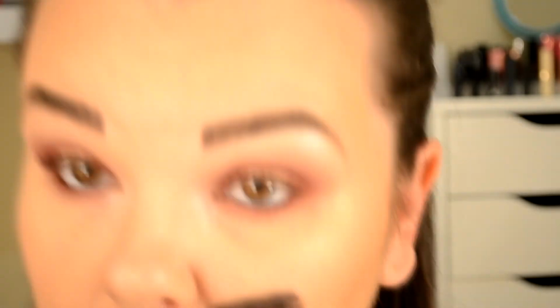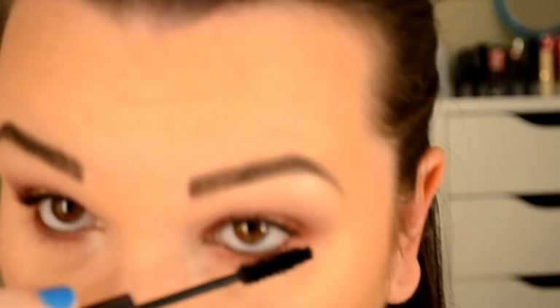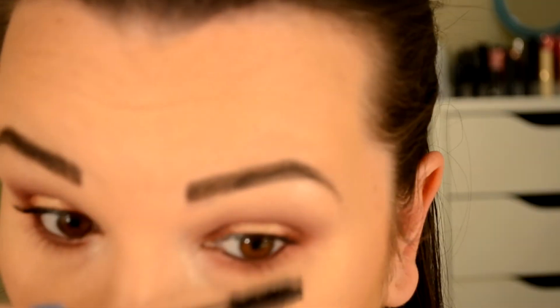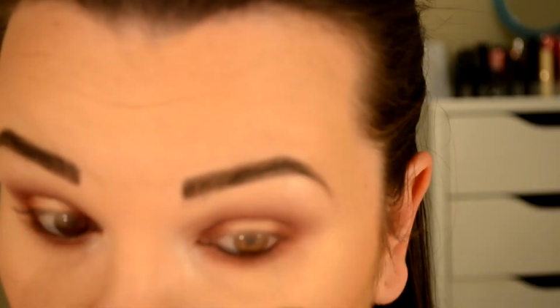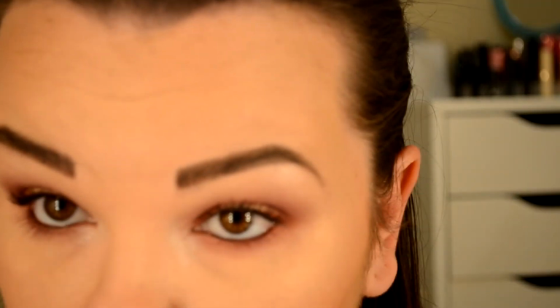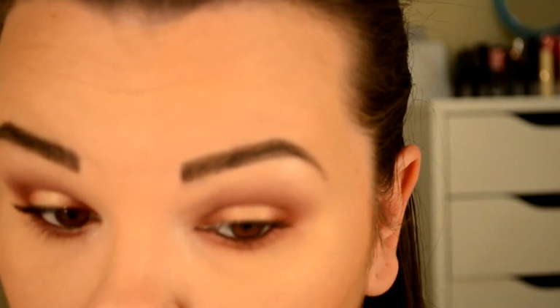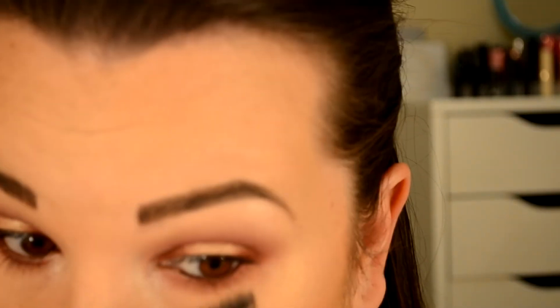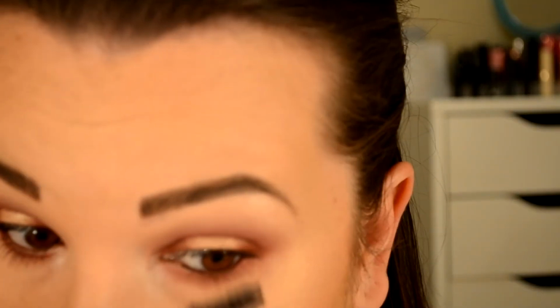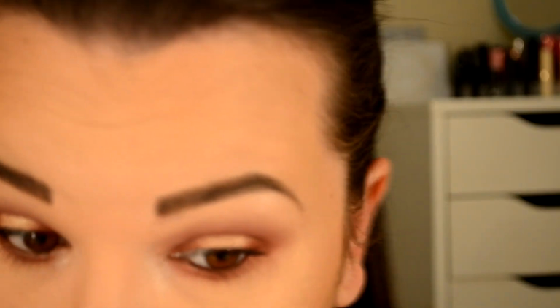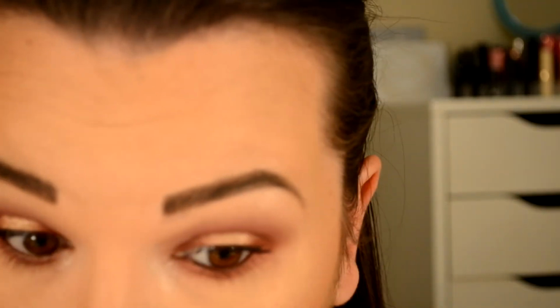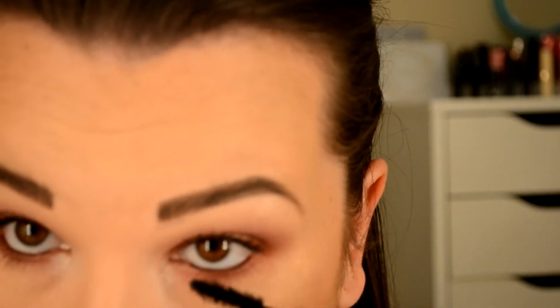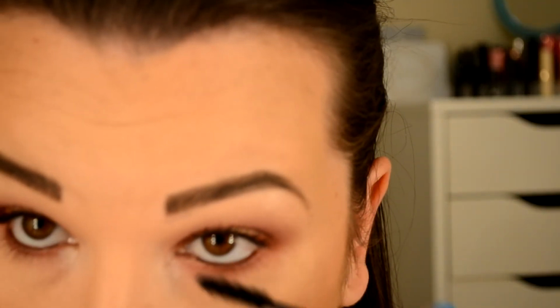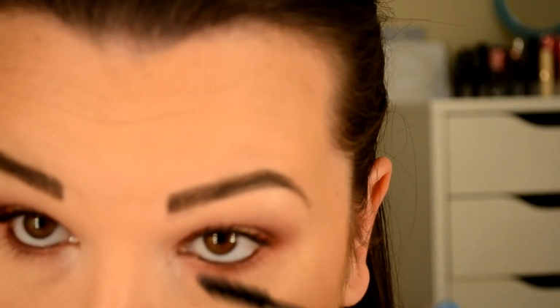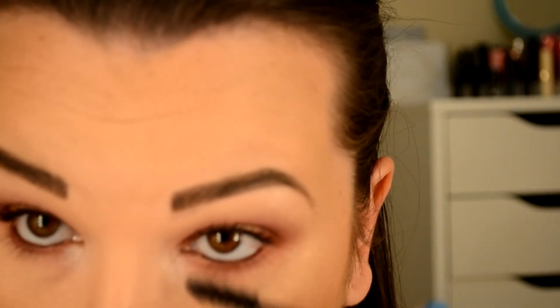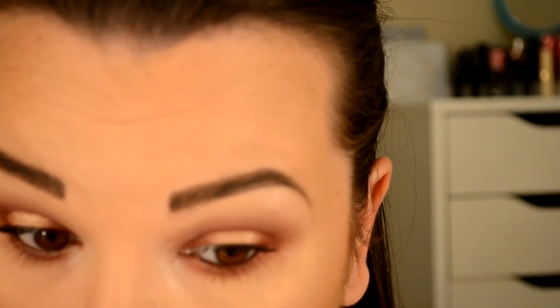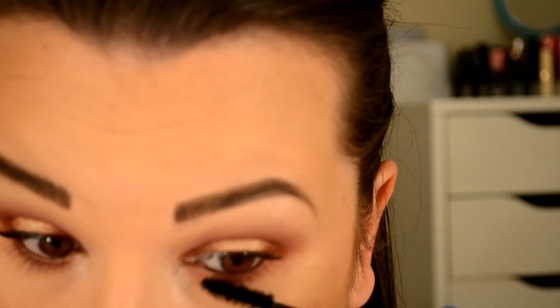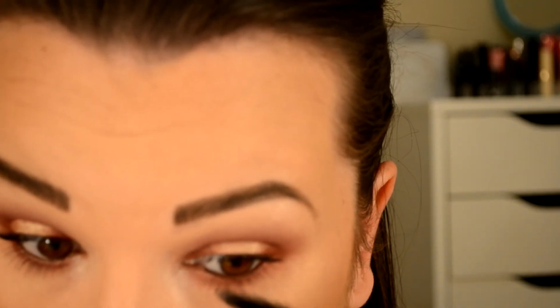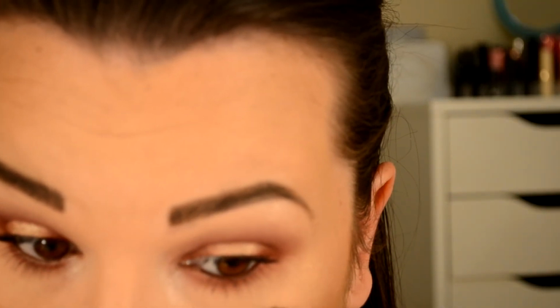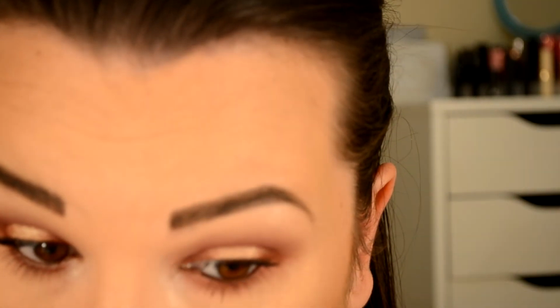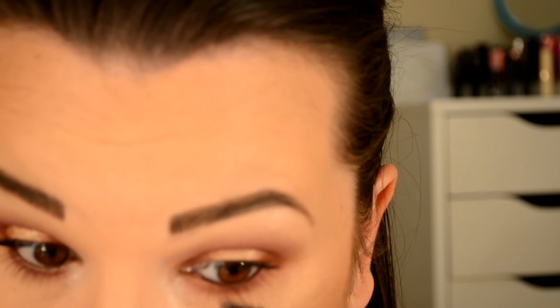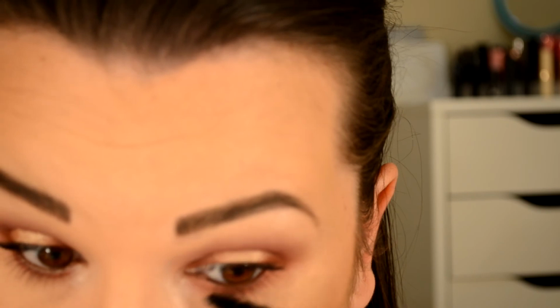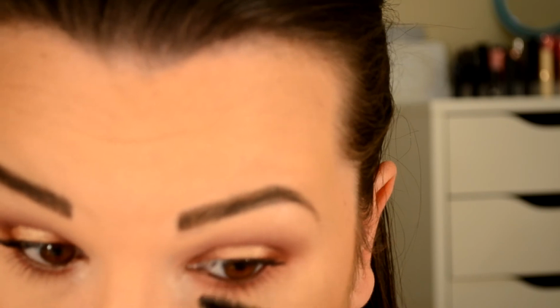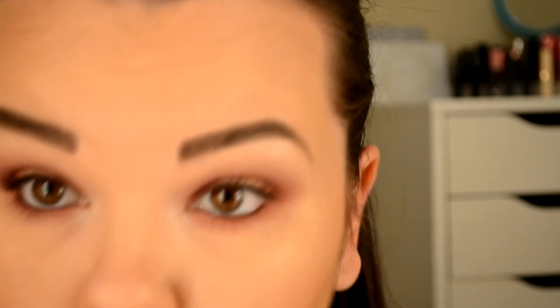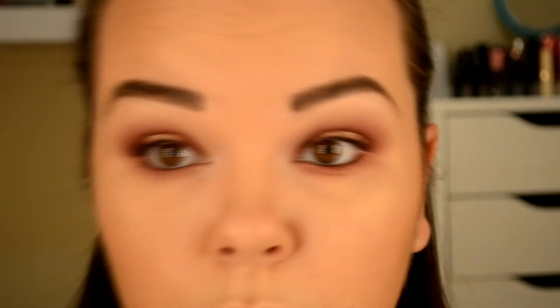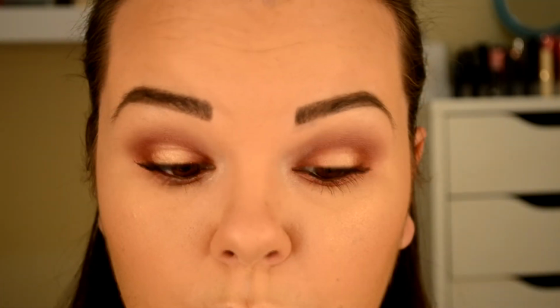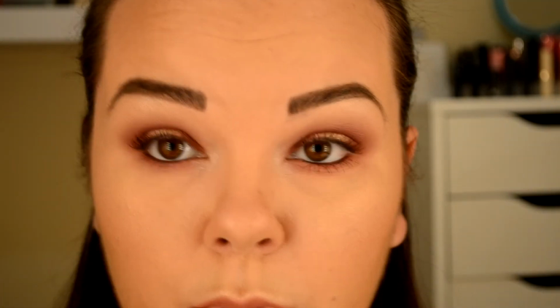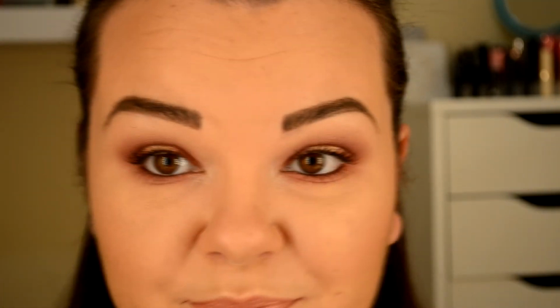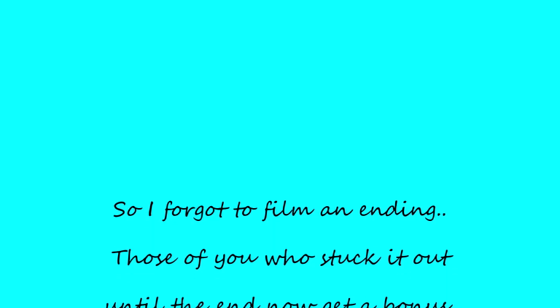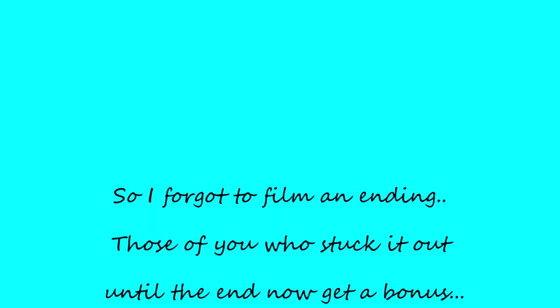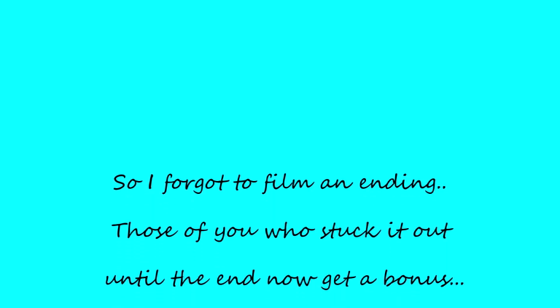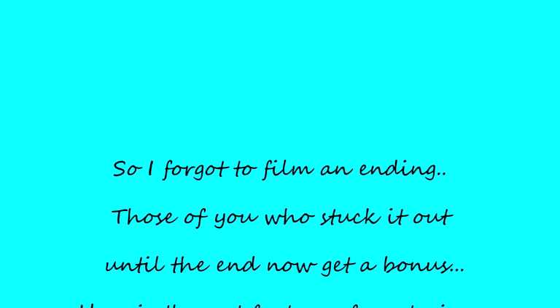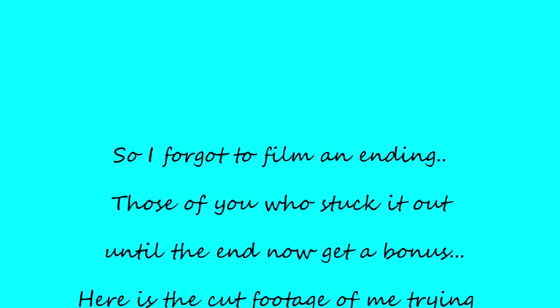And that, you guys, is the completed look. I did not film and edit an end card for you, so I apologize.